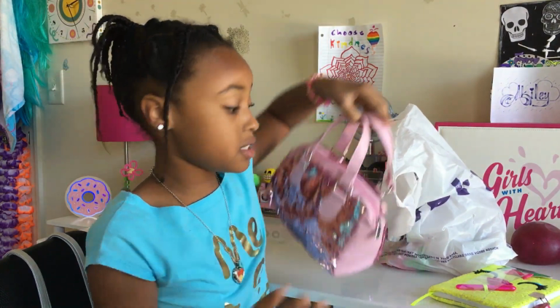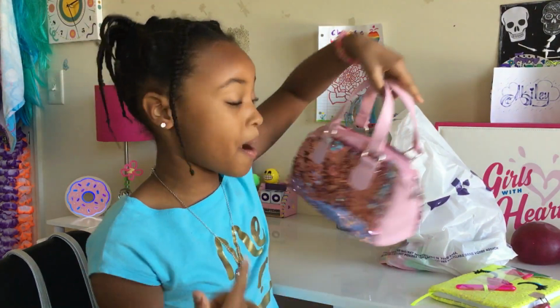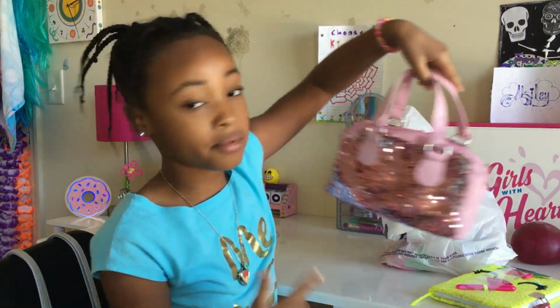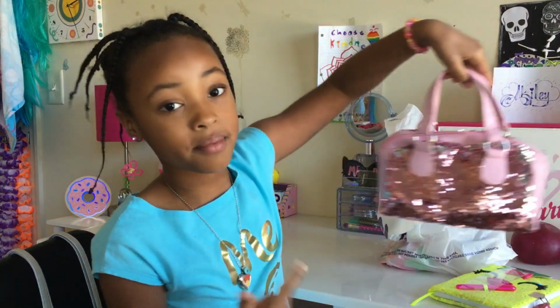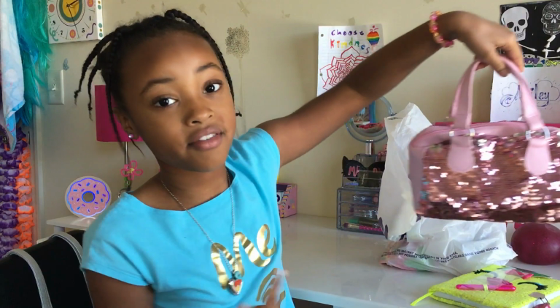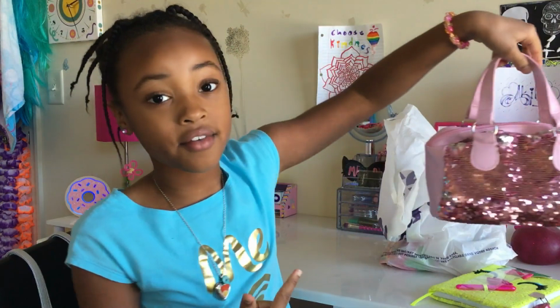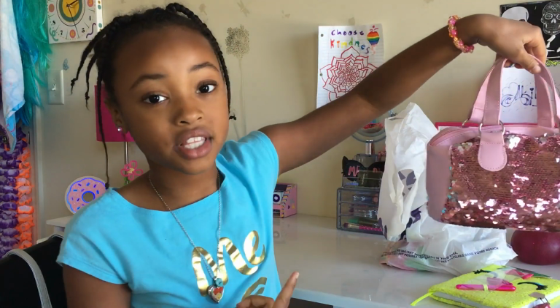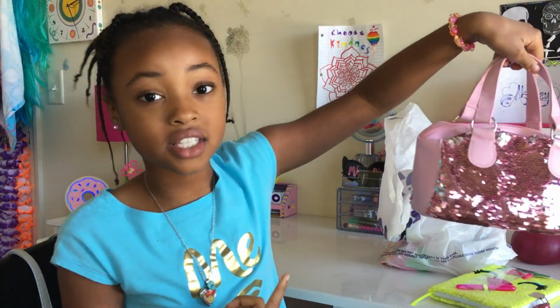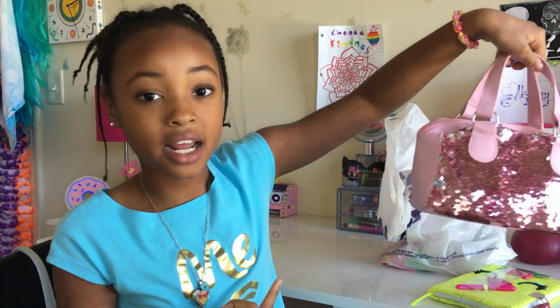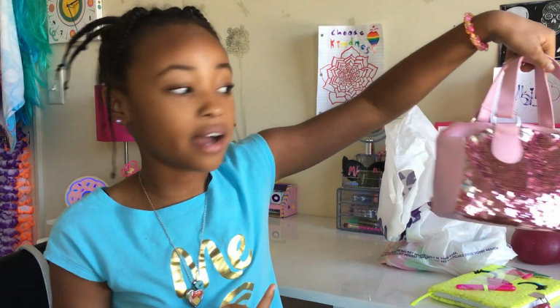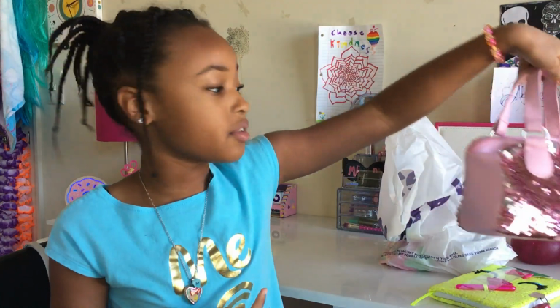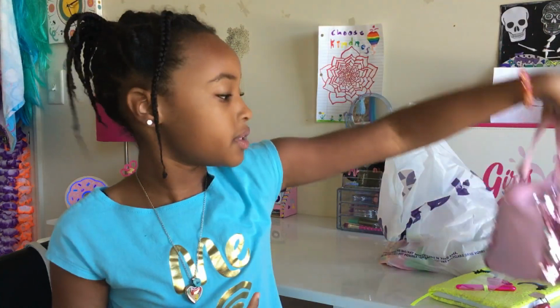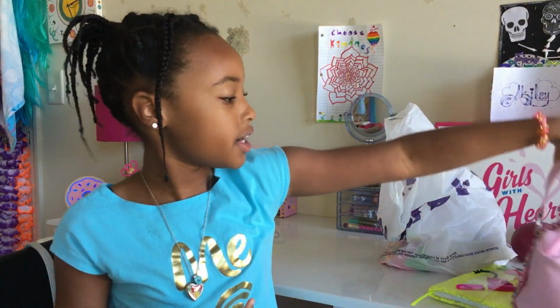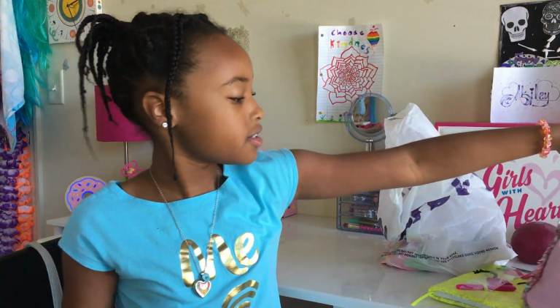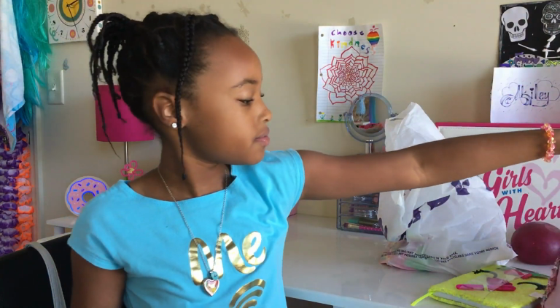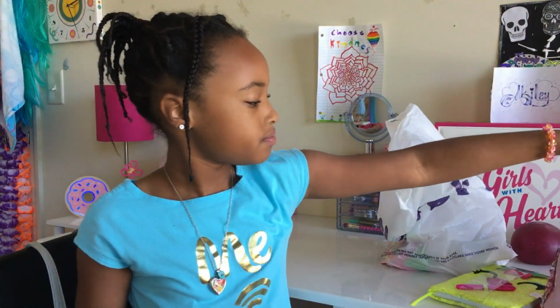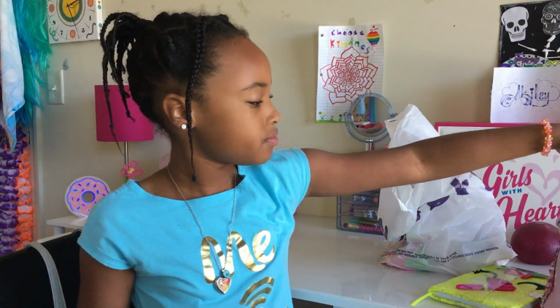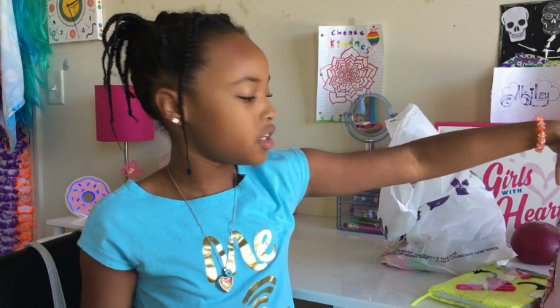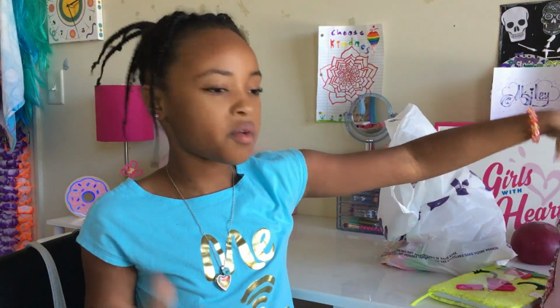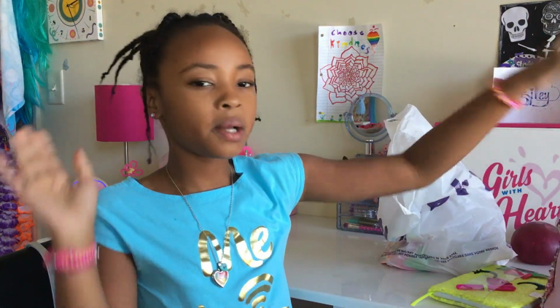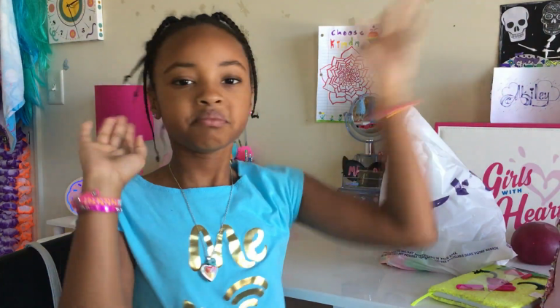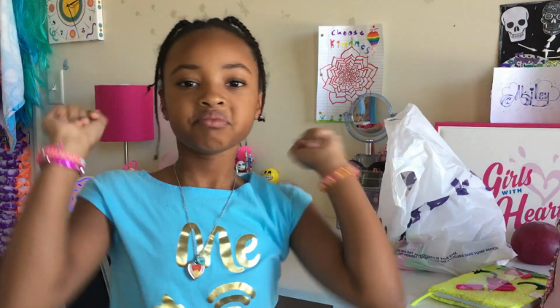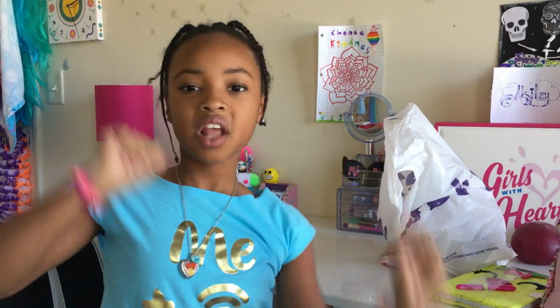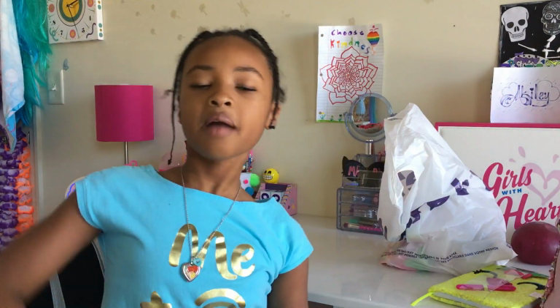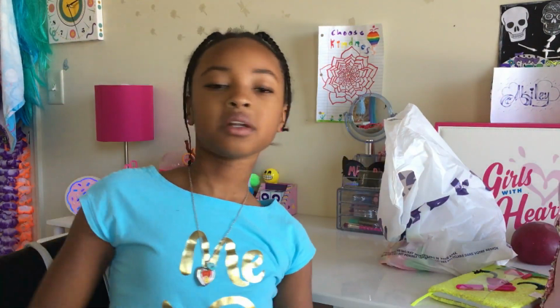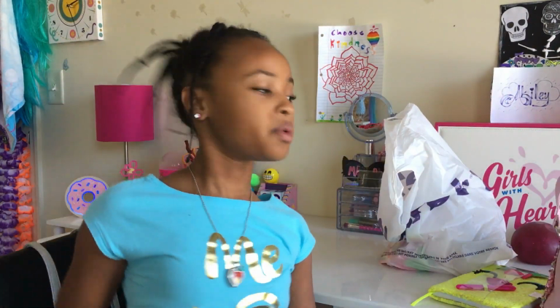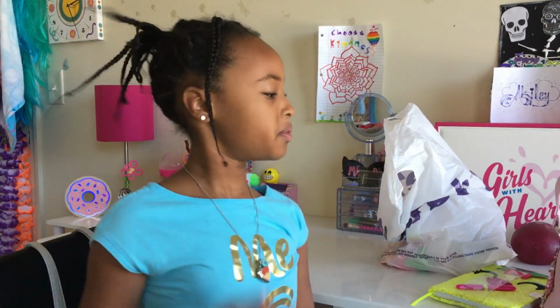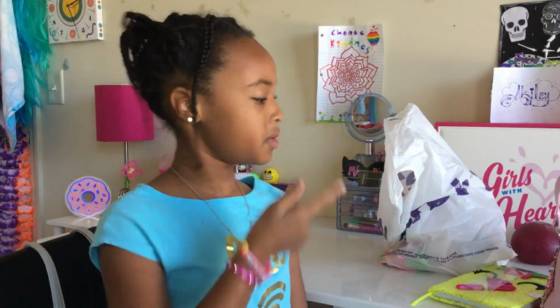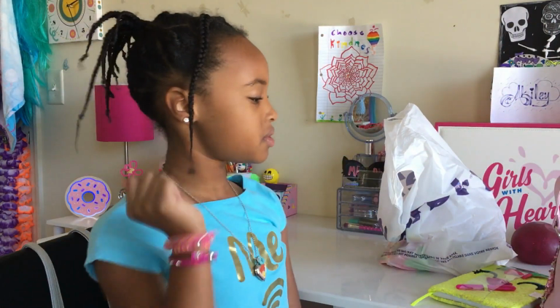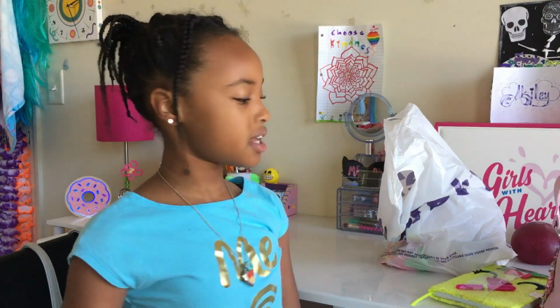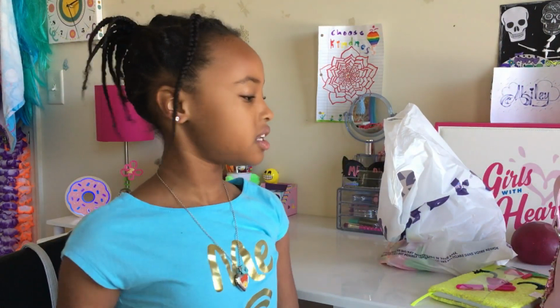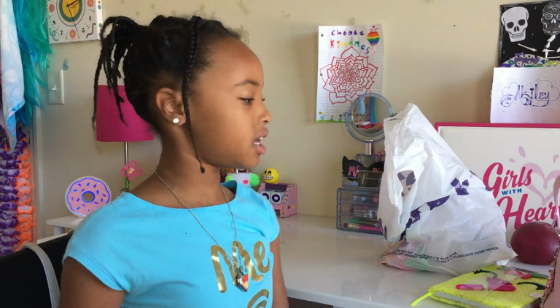This is probably my favorite thing that I got from Claire's. I'm going to use that today.